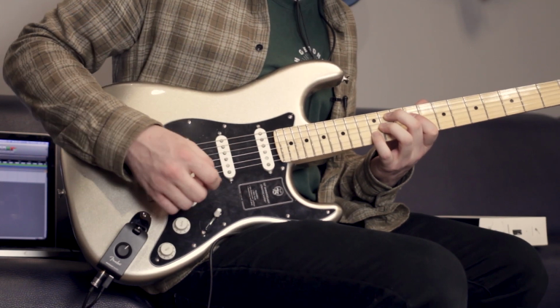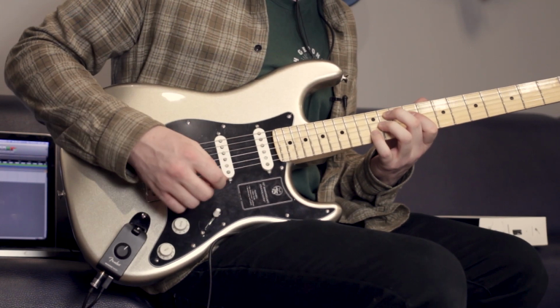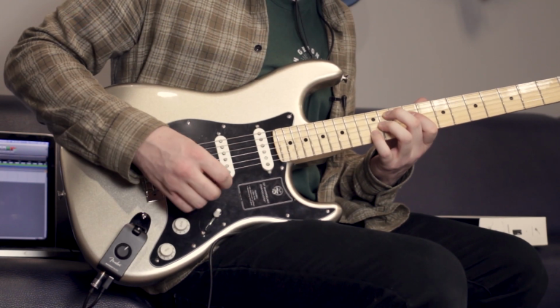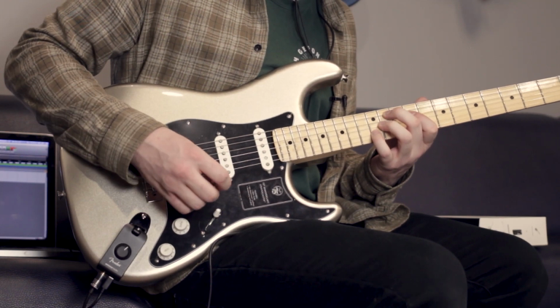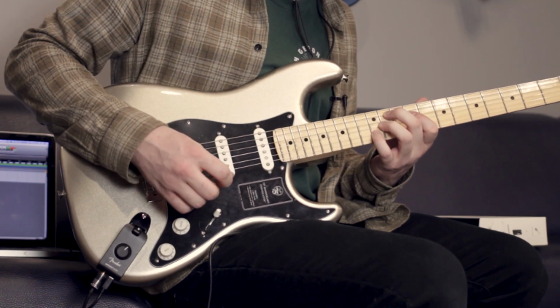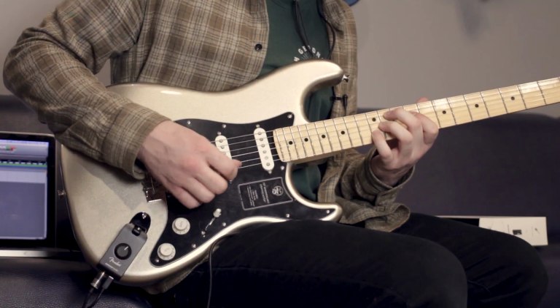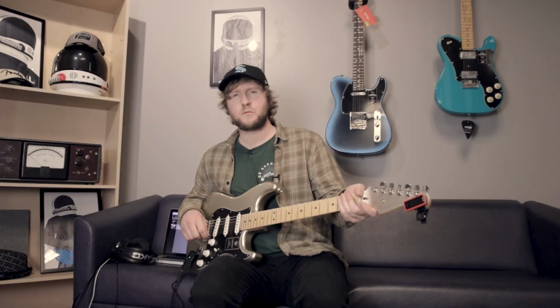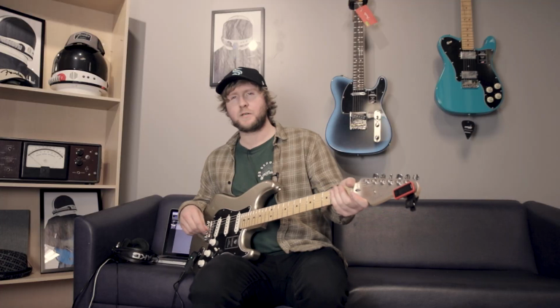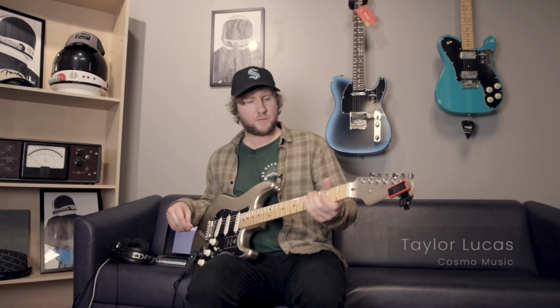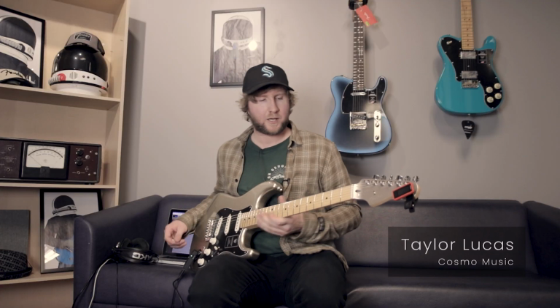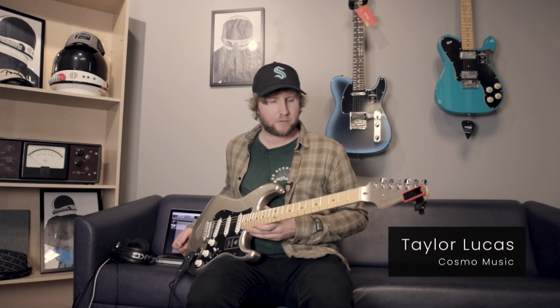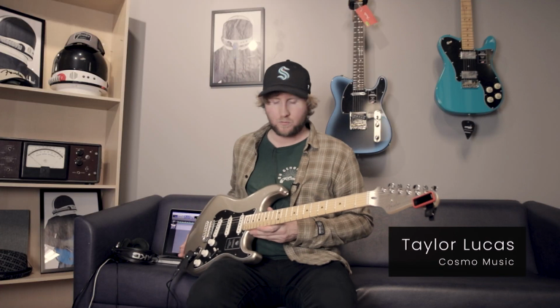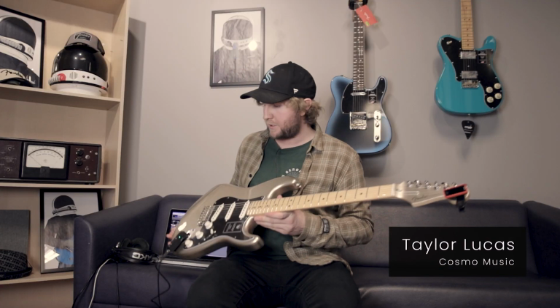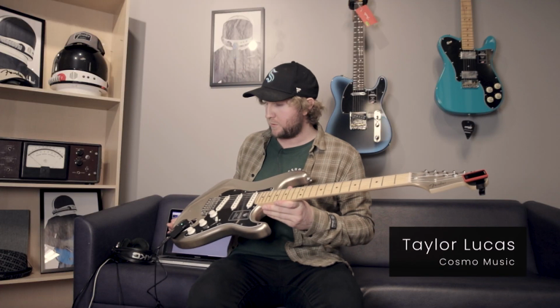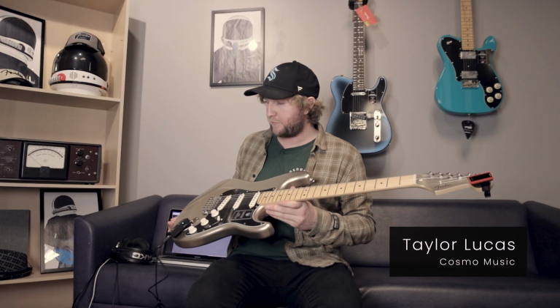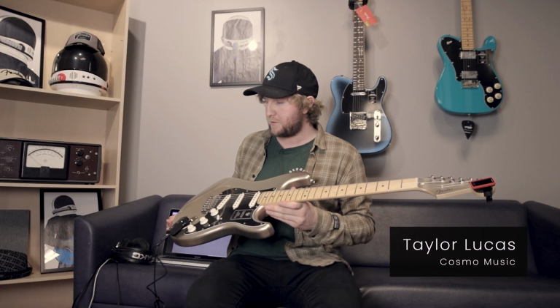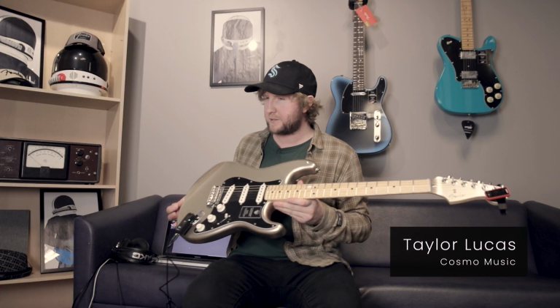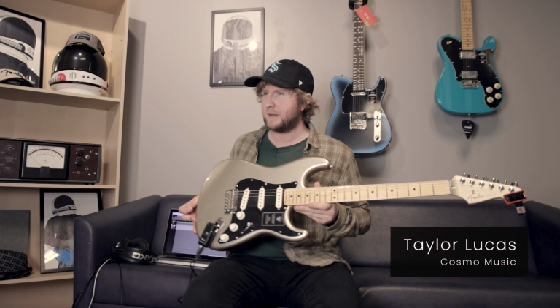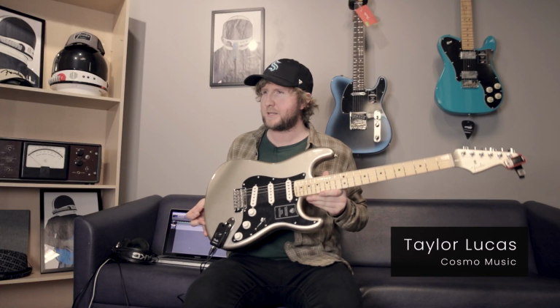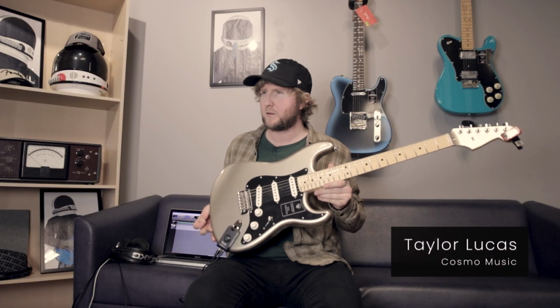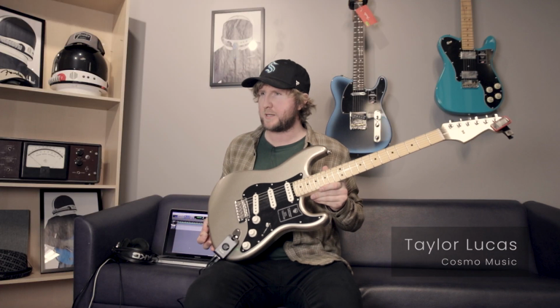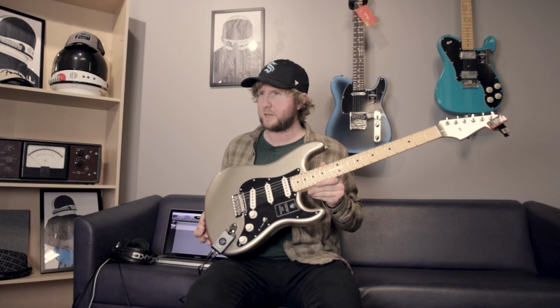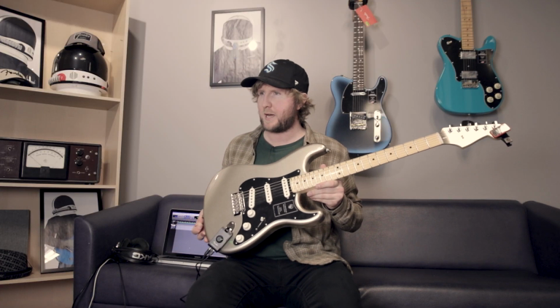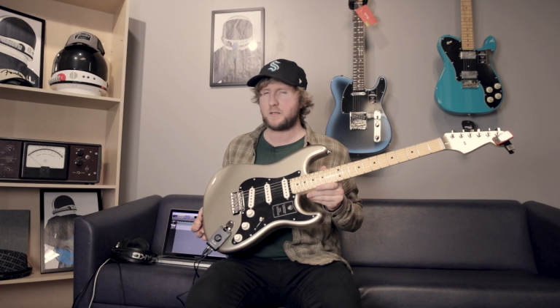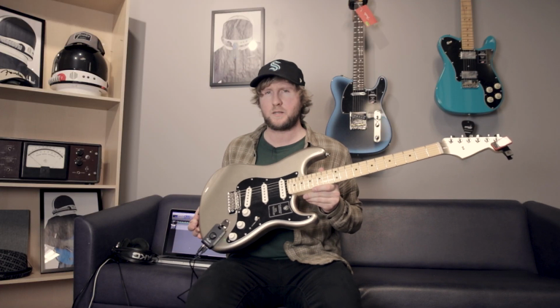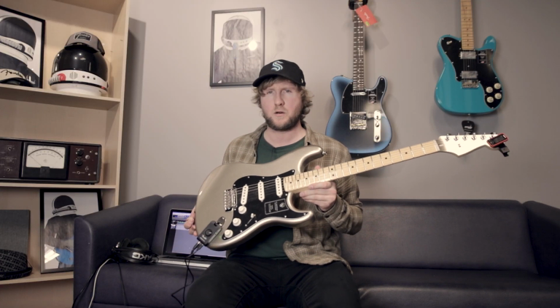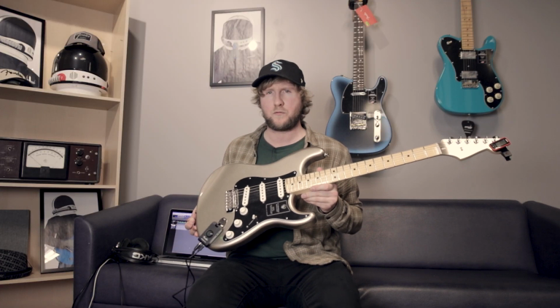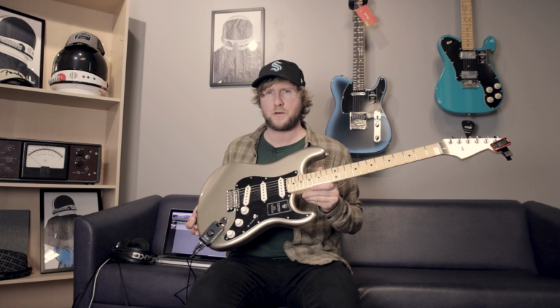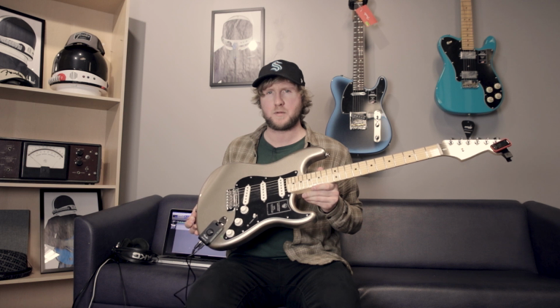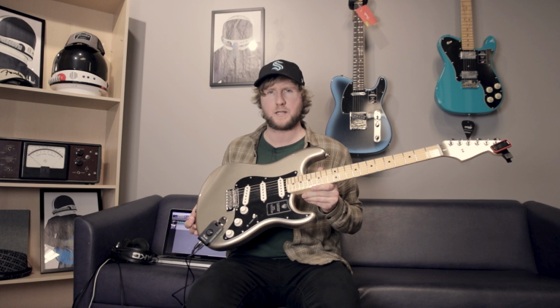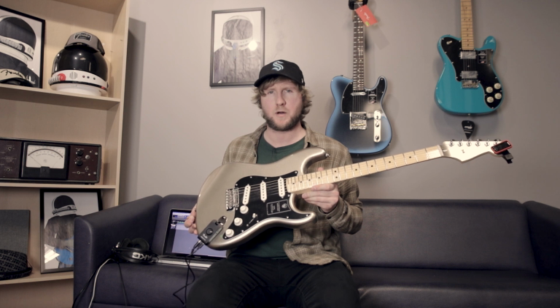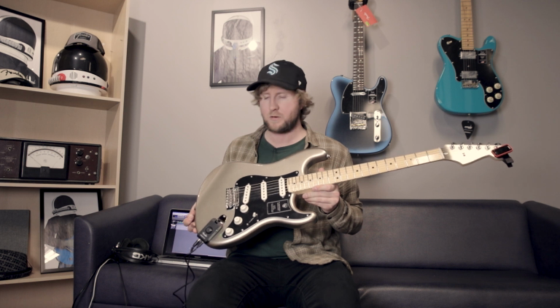Welcome to Cosmo Music, everyone. My name is Taylor. We're here with Fender's latest and greatest little gadget — it is called the Fender Mustang Micro.